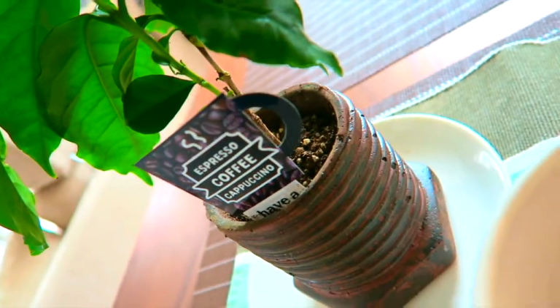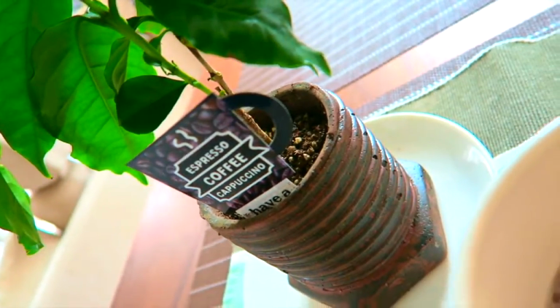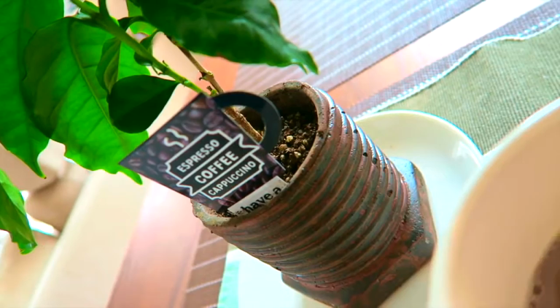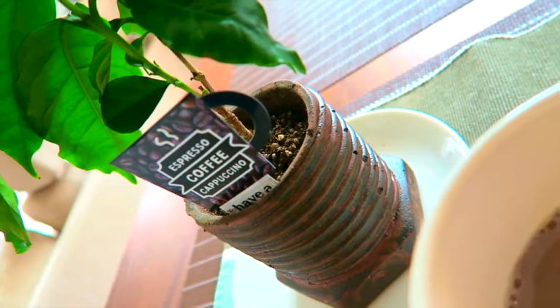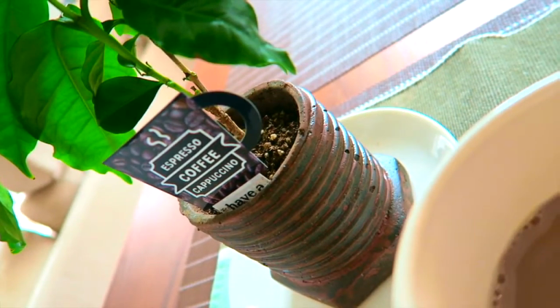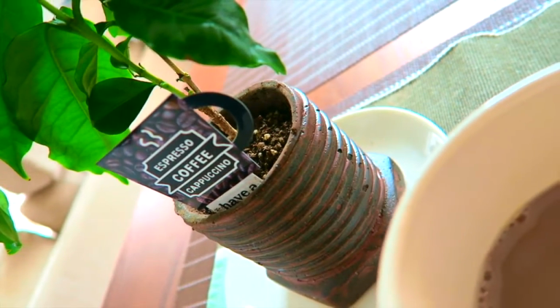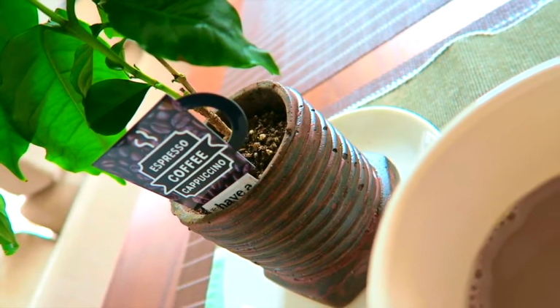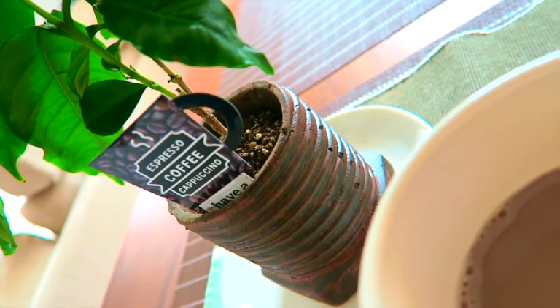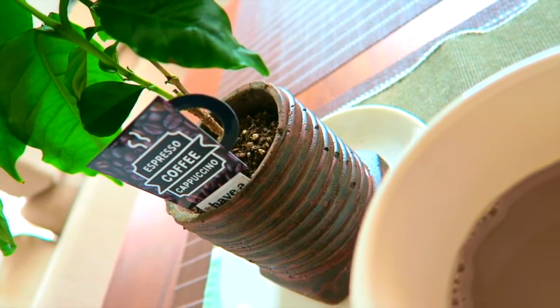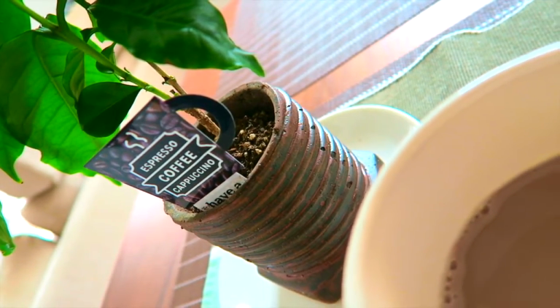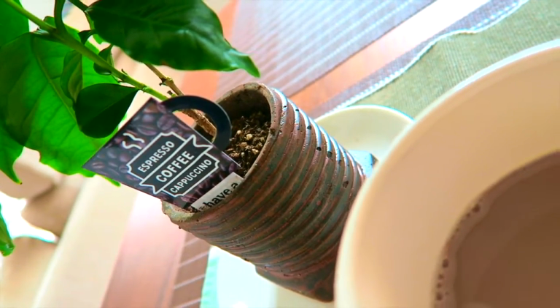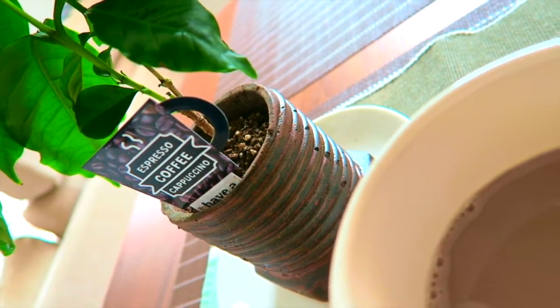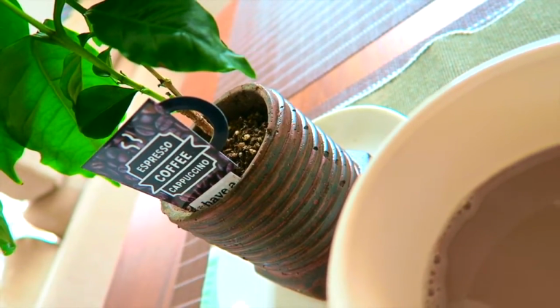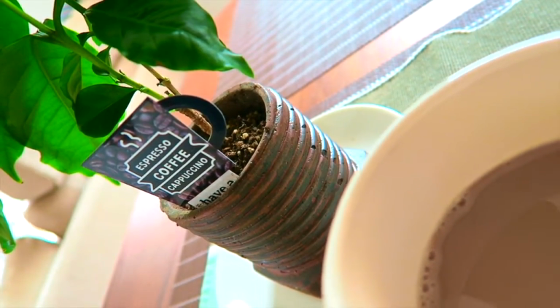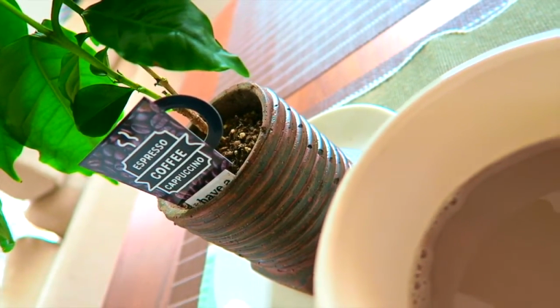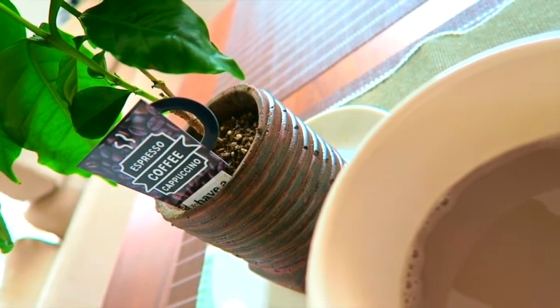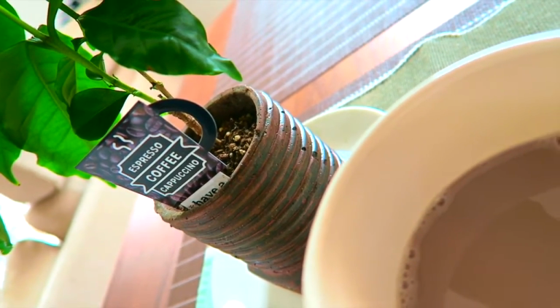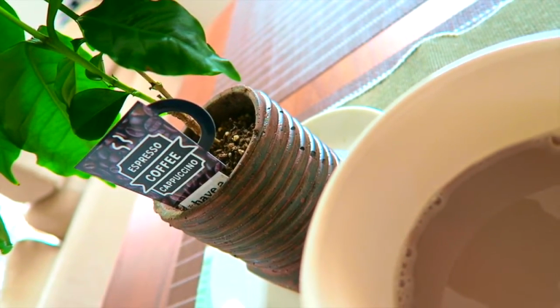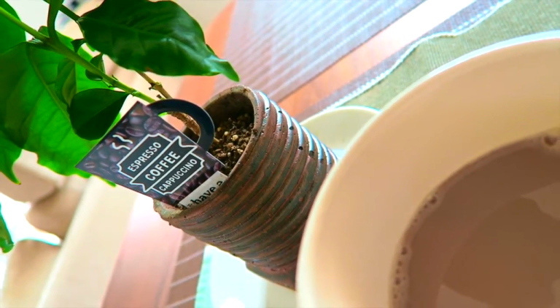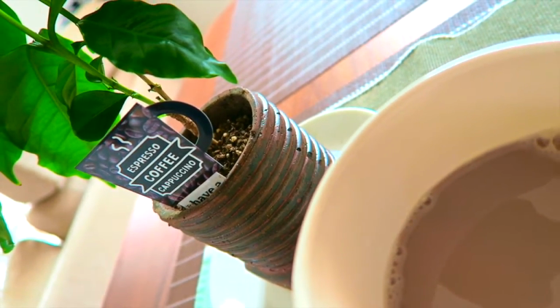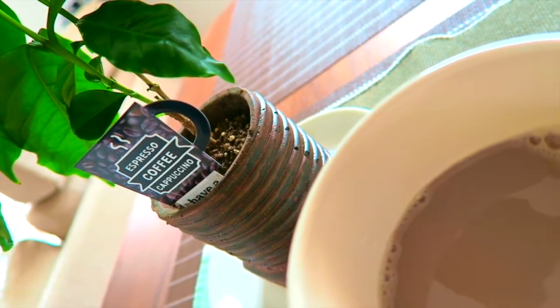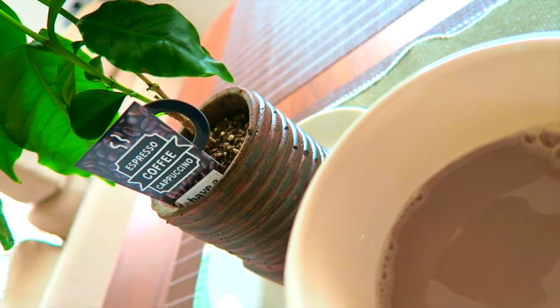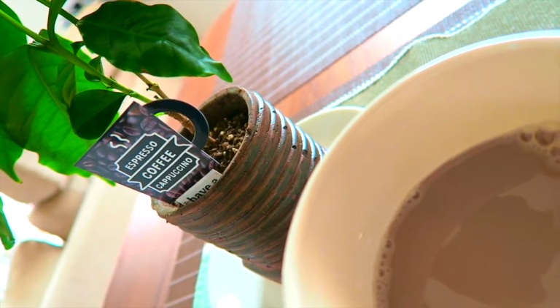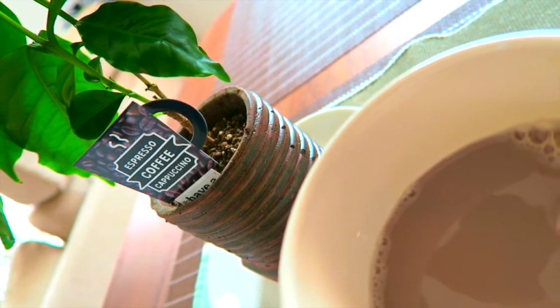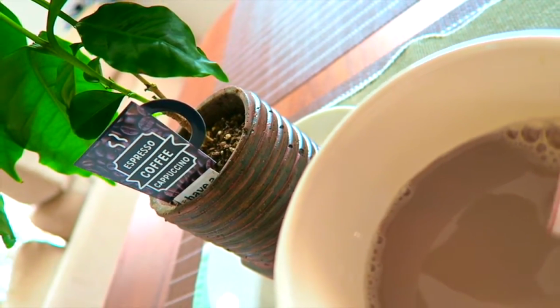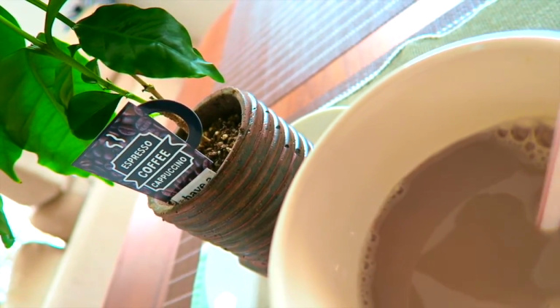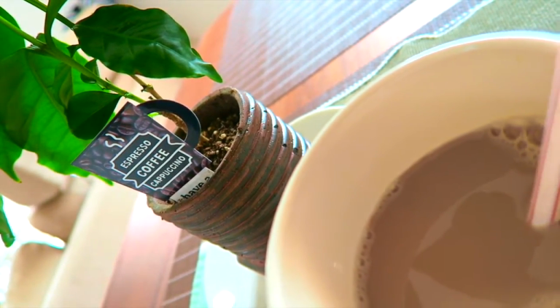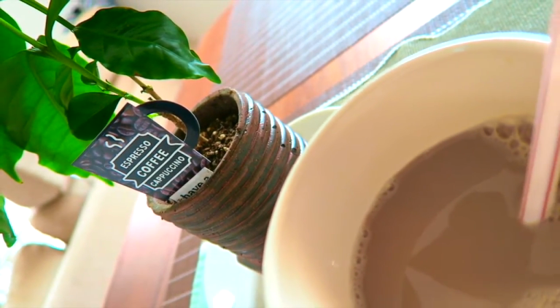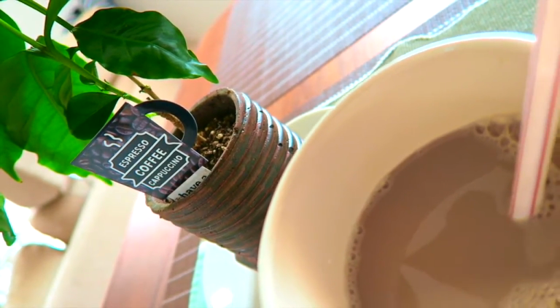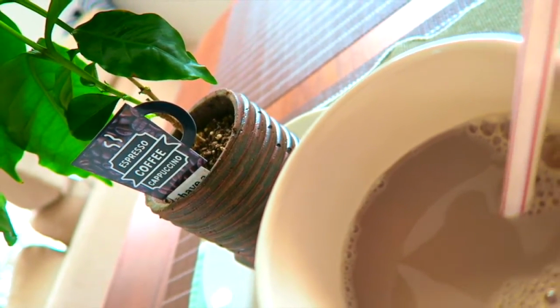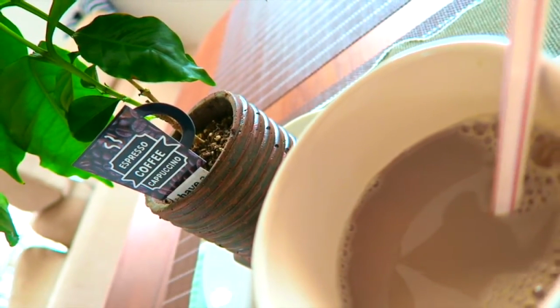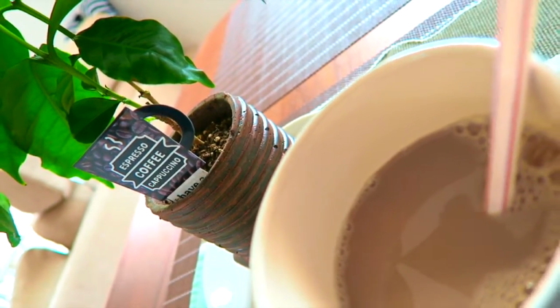I'm just having chocolate macadamia flavored coffee with a splash of soy milk. I just think this coffee bean plant is so adorable and wanted to put it in the video.